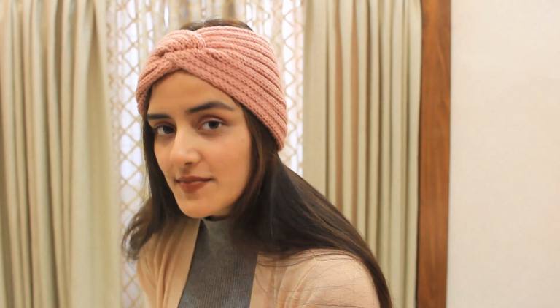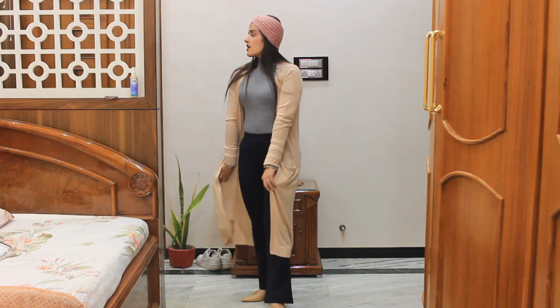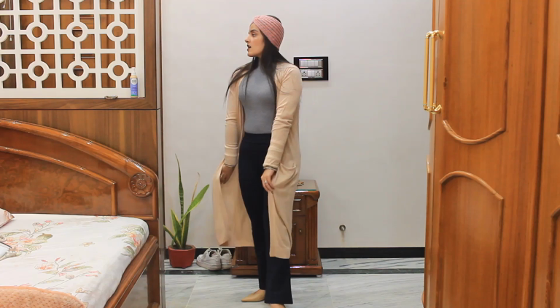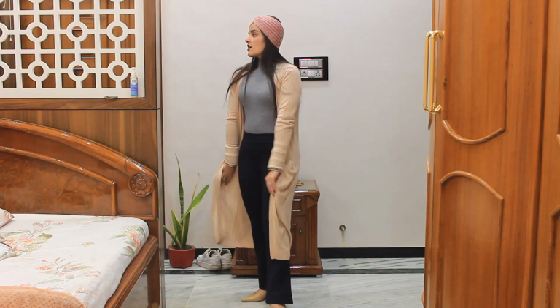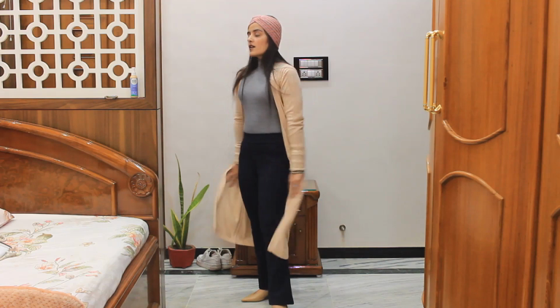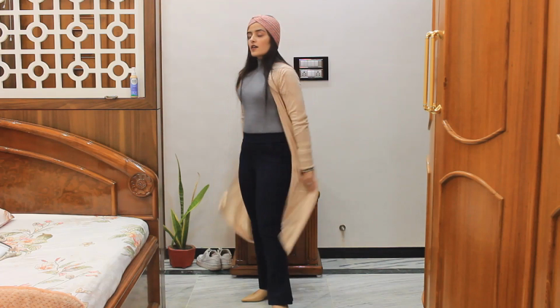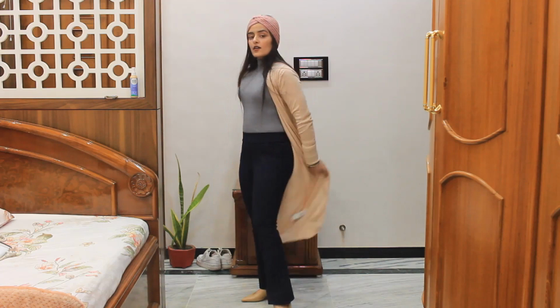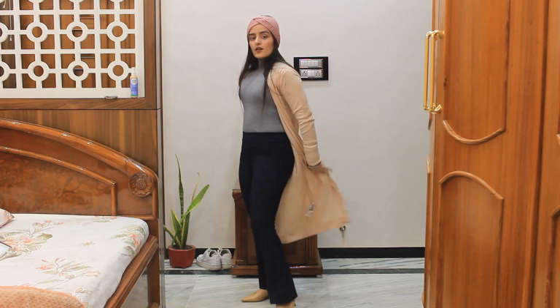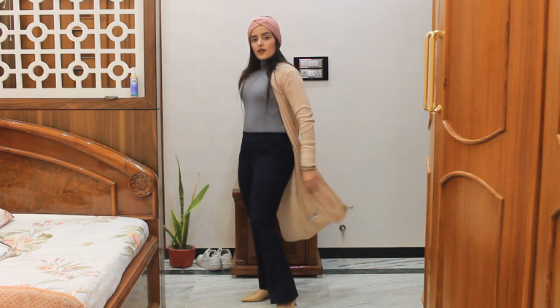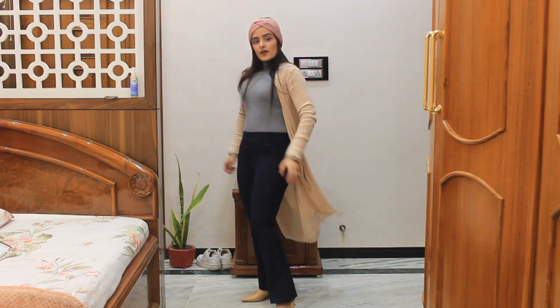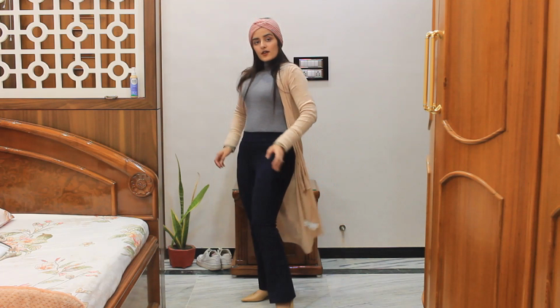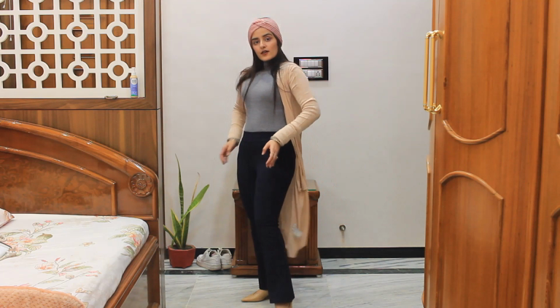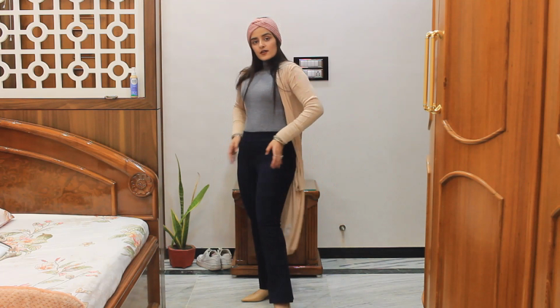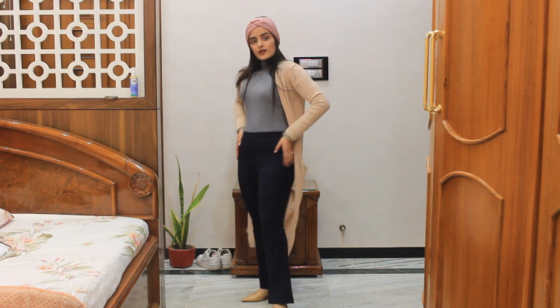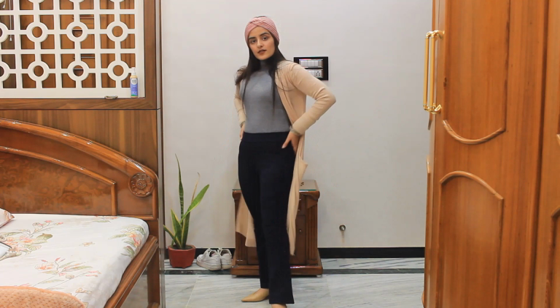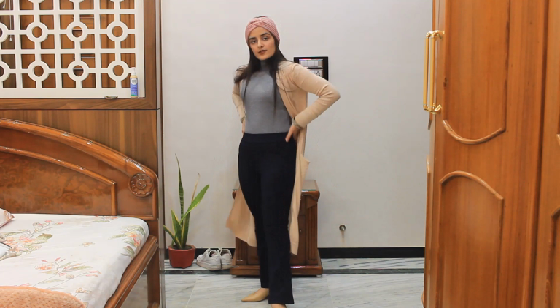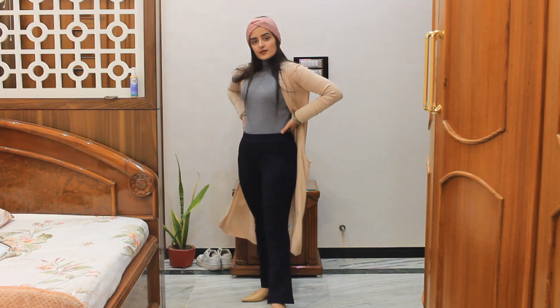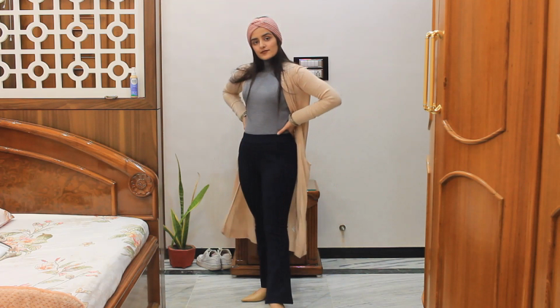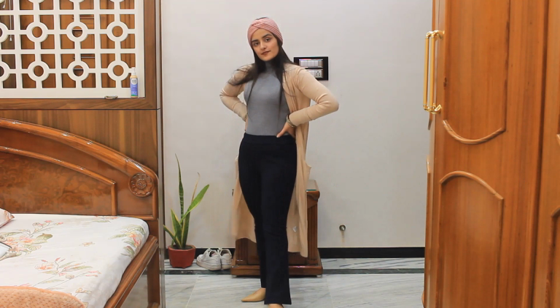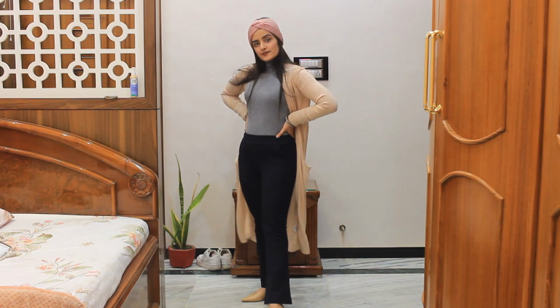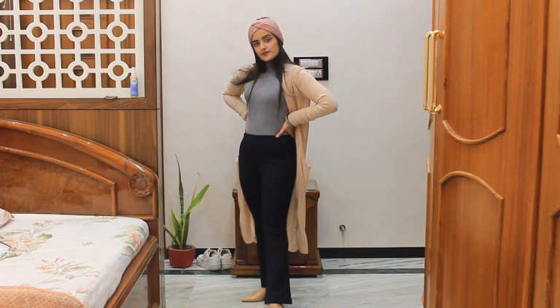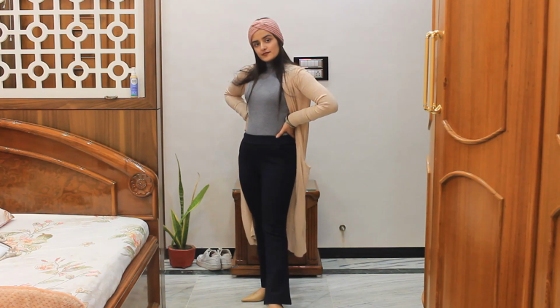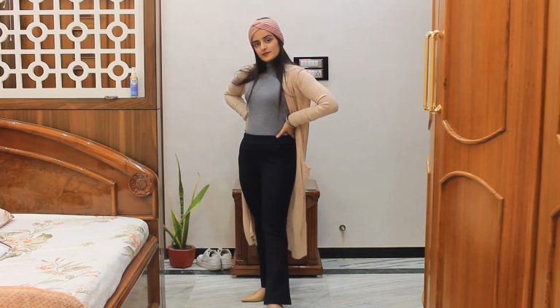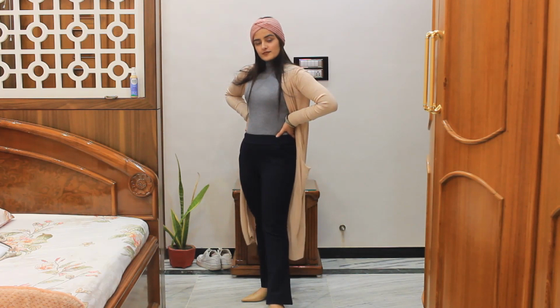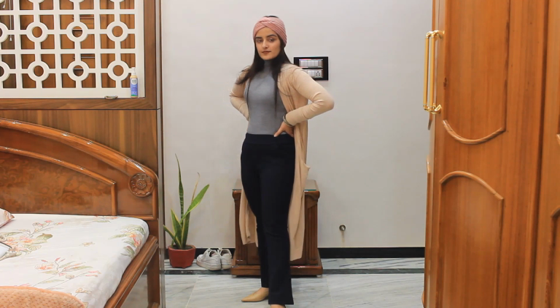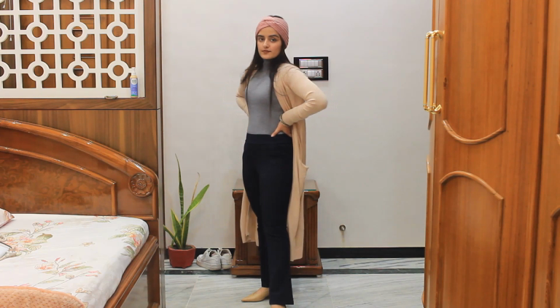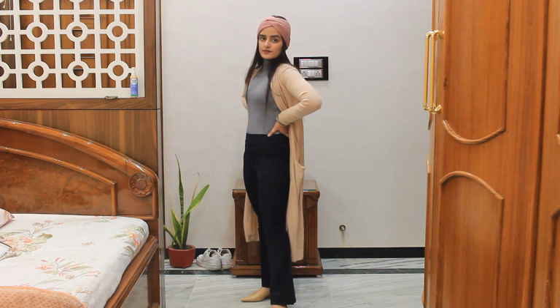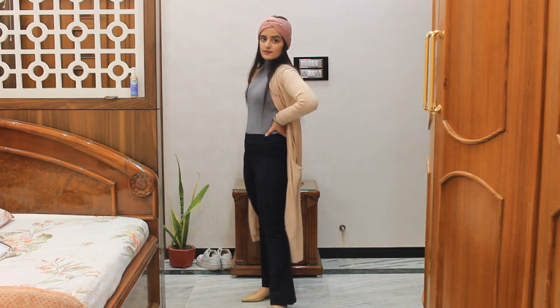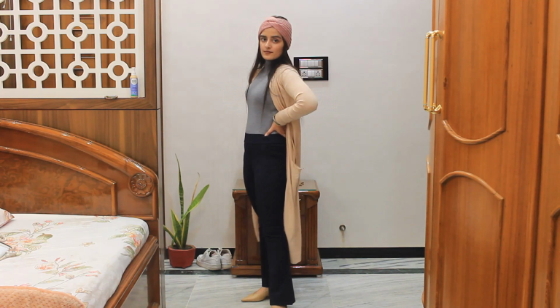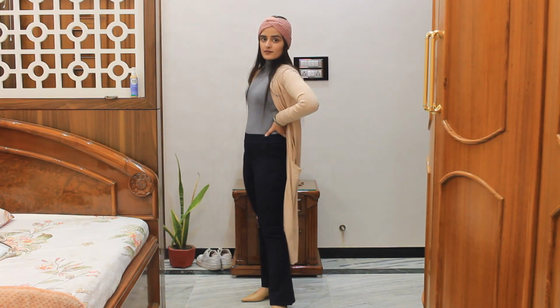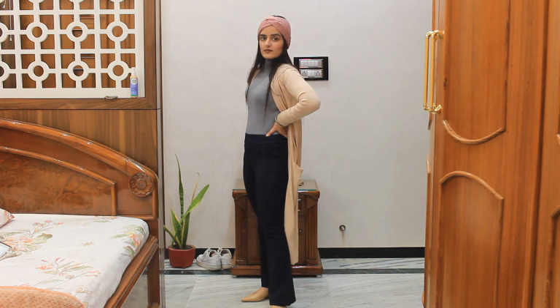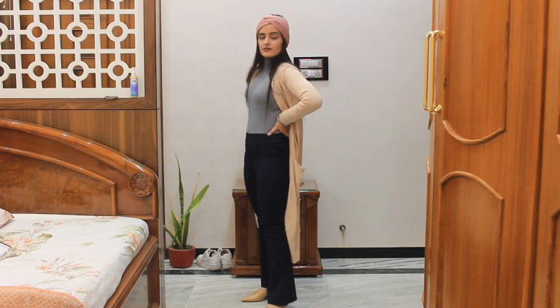So this is the final look. Elegant and unique.